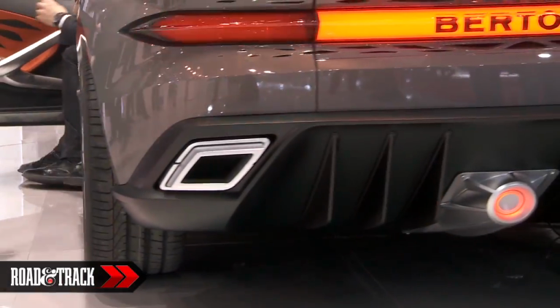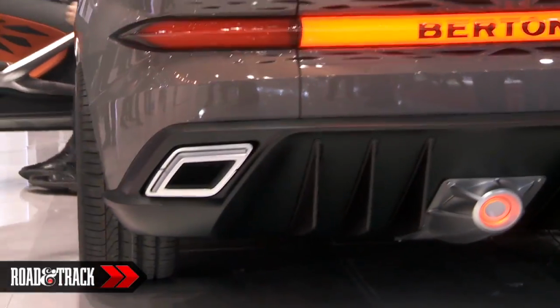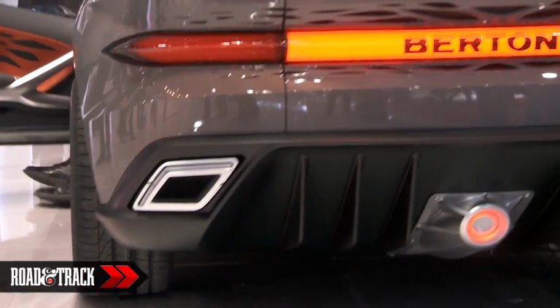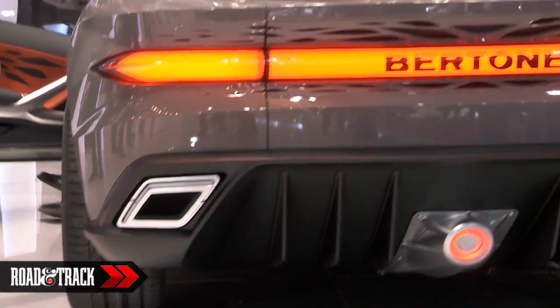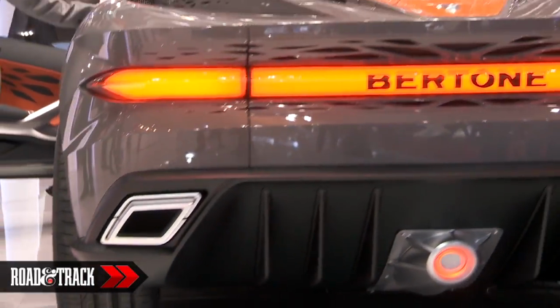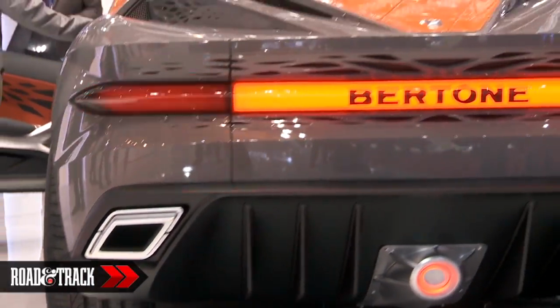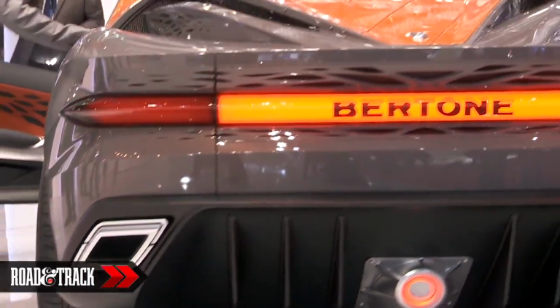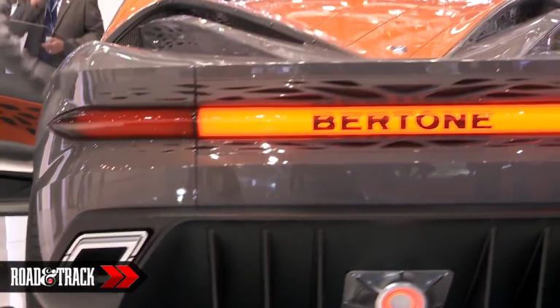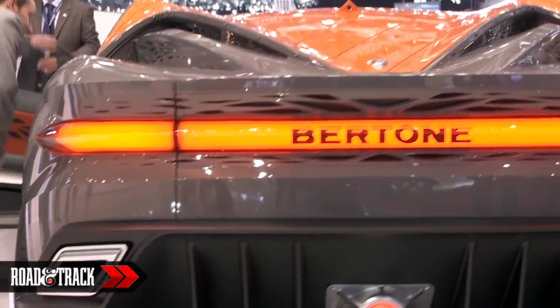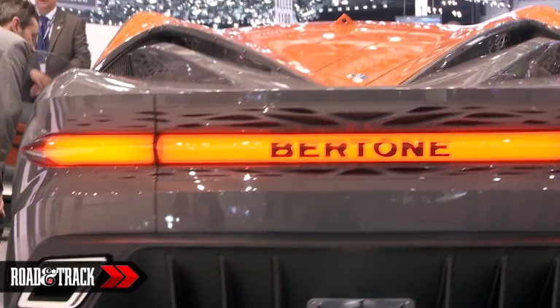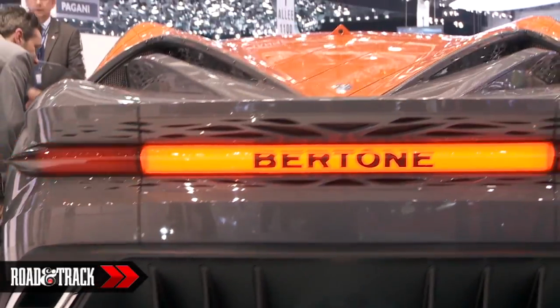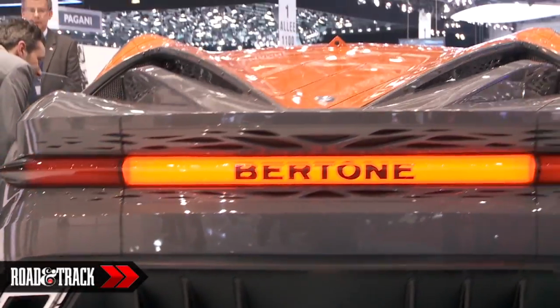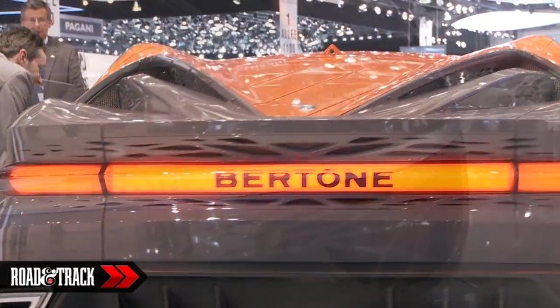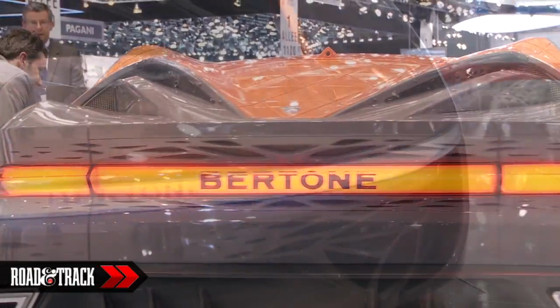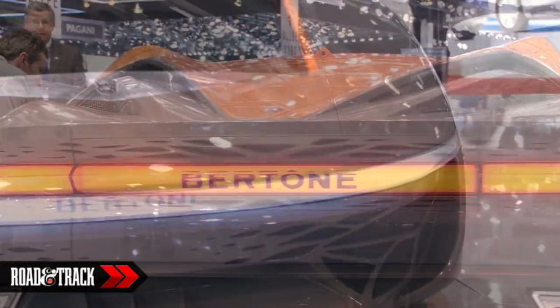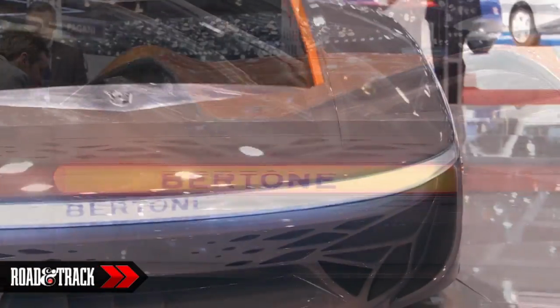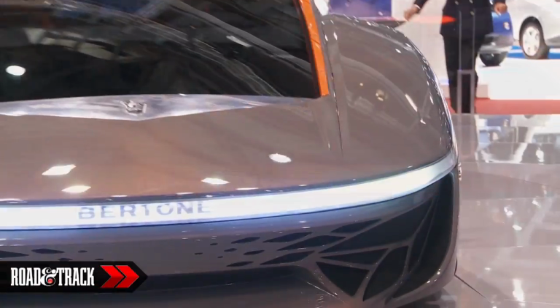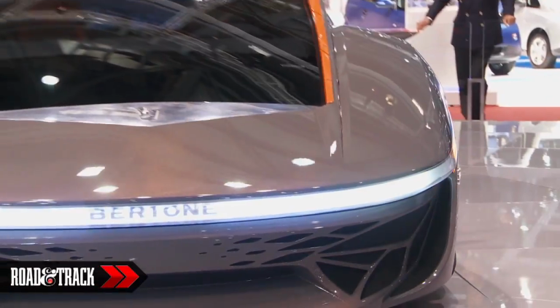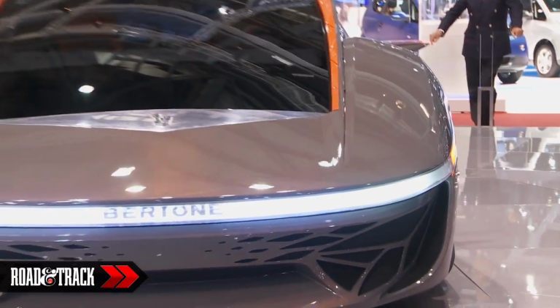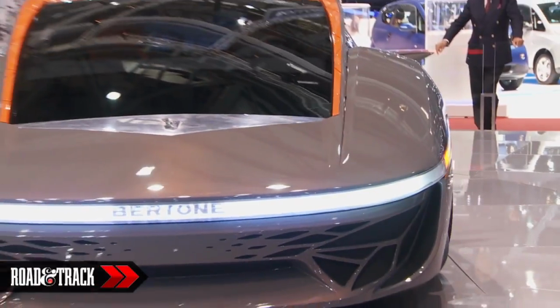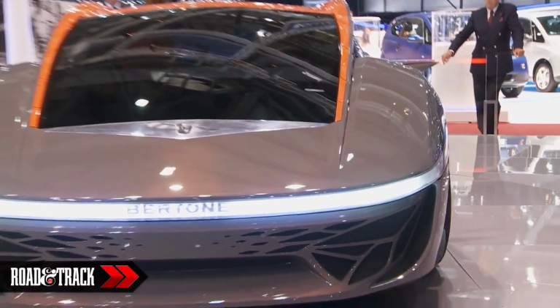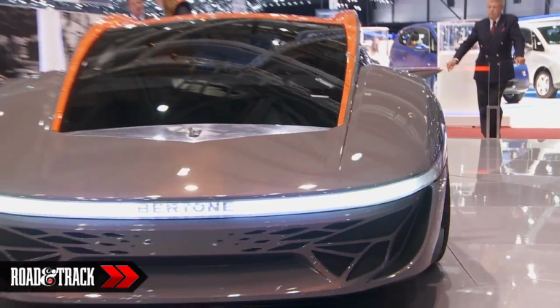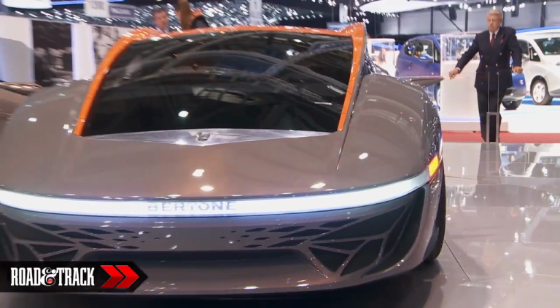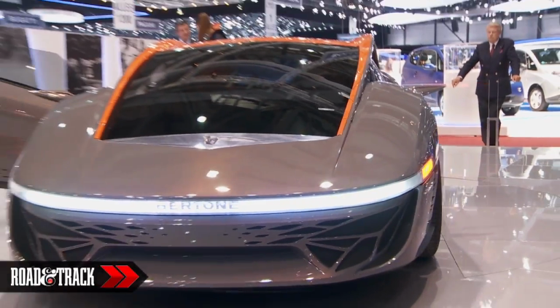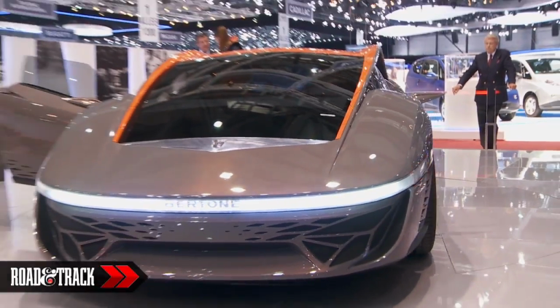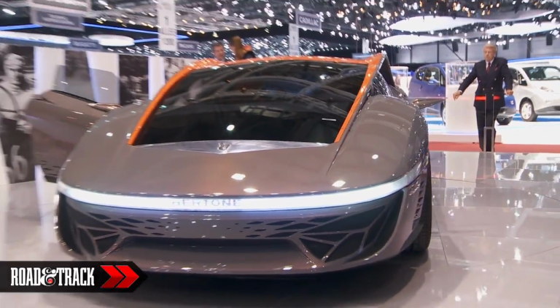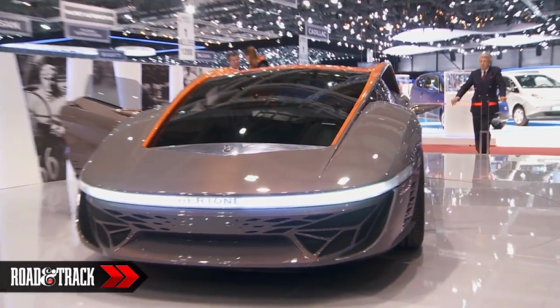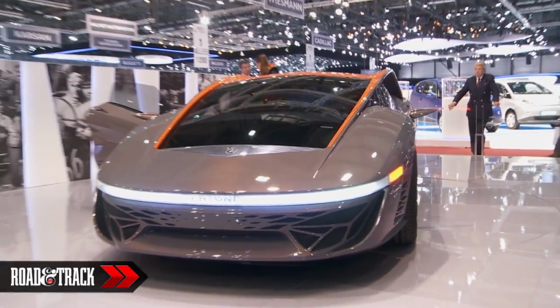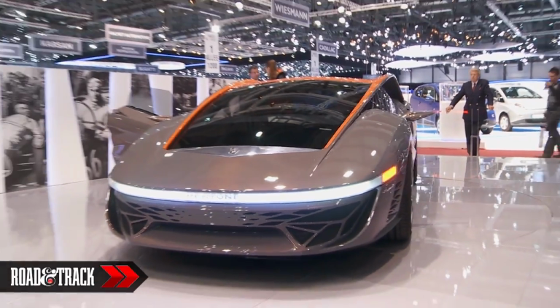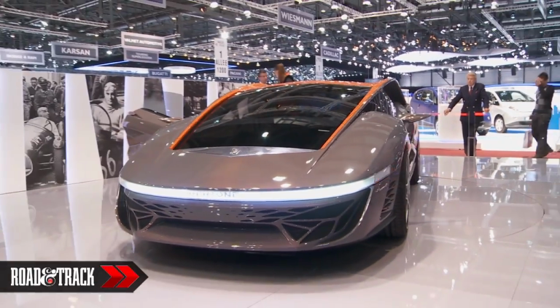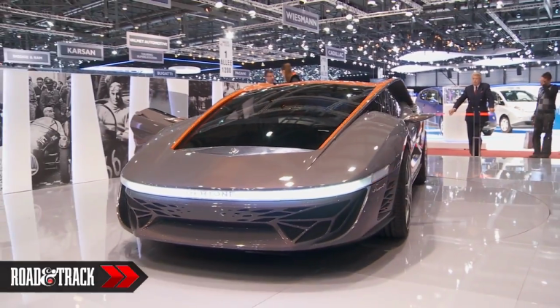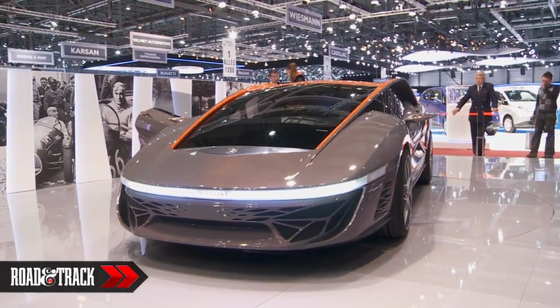The engine's origin is unknown, but you can bet the Italian design house is sourcing the hardware from a native supplier.